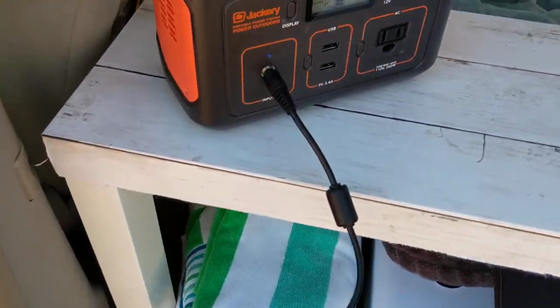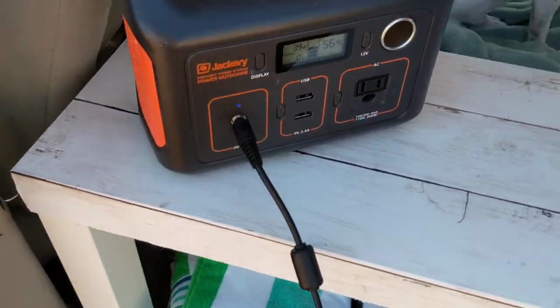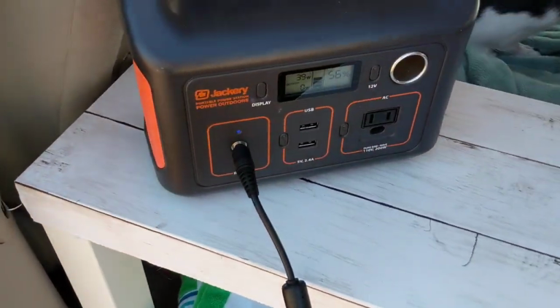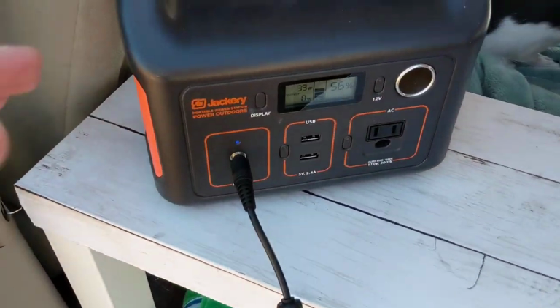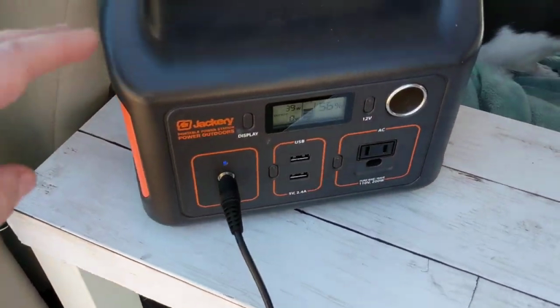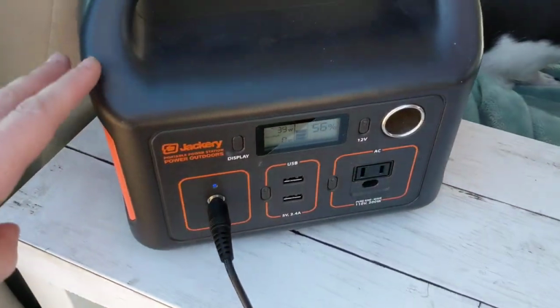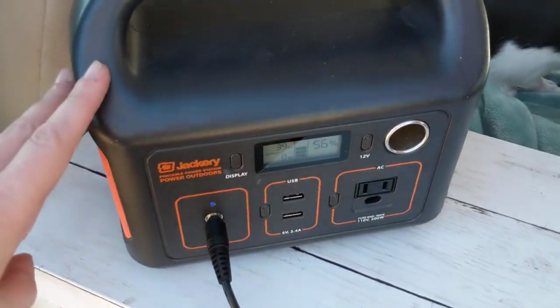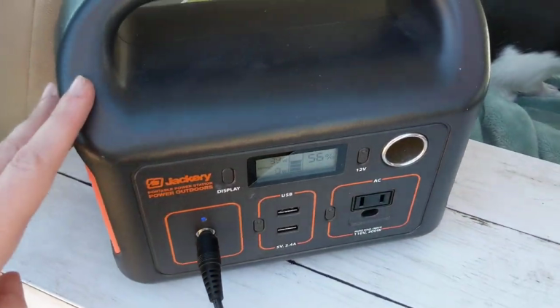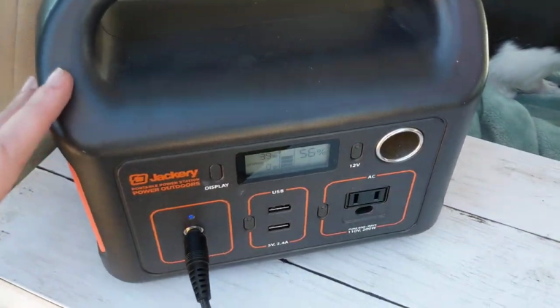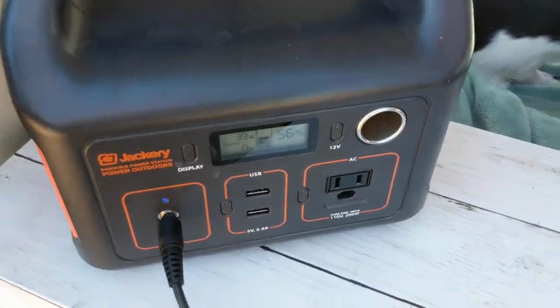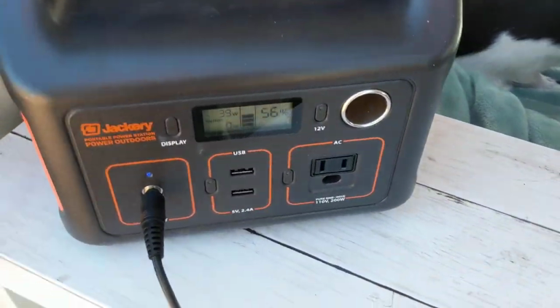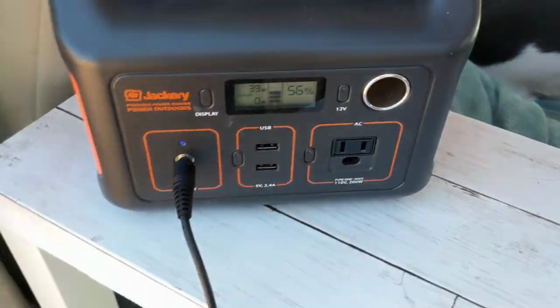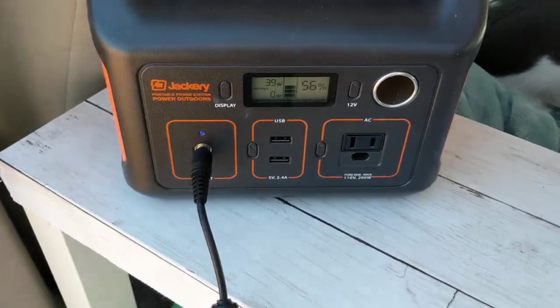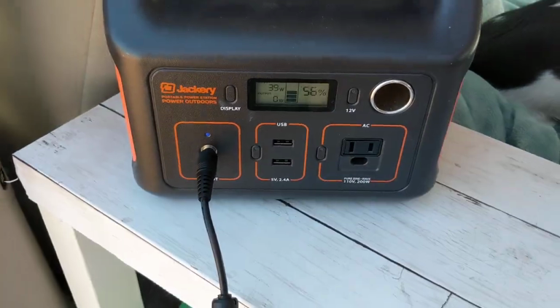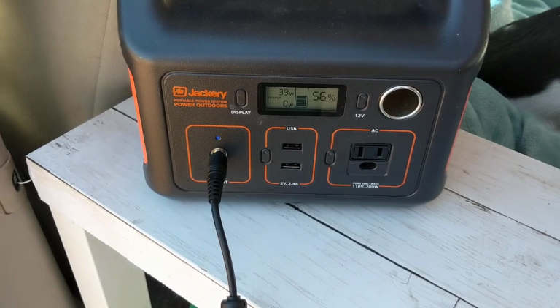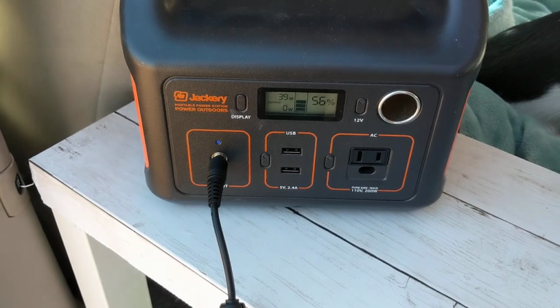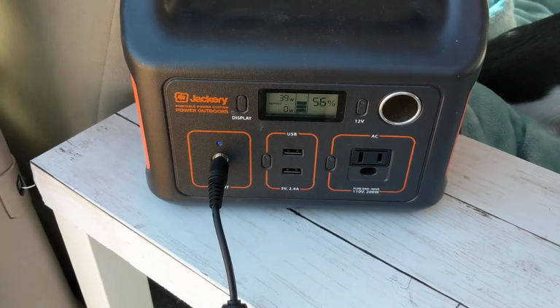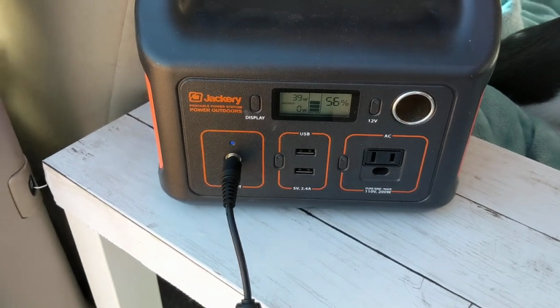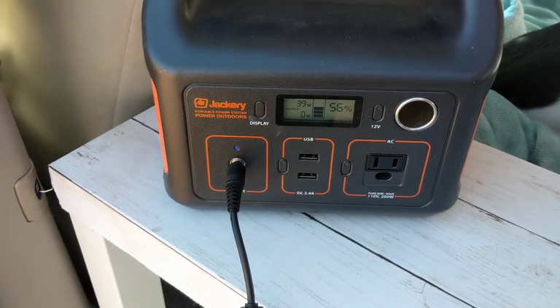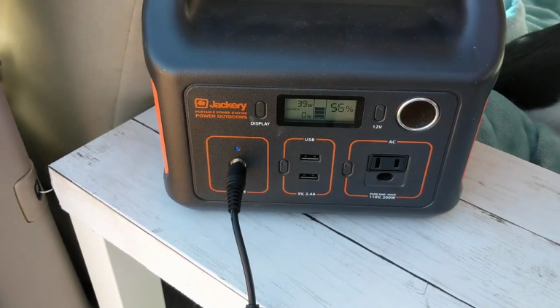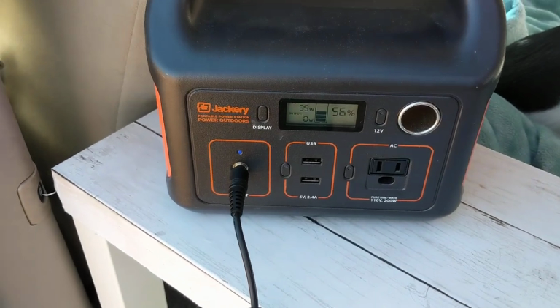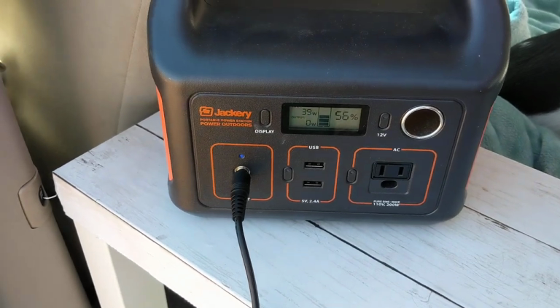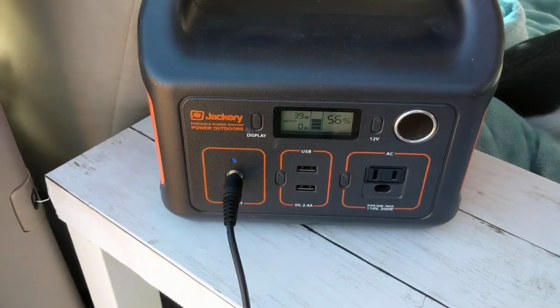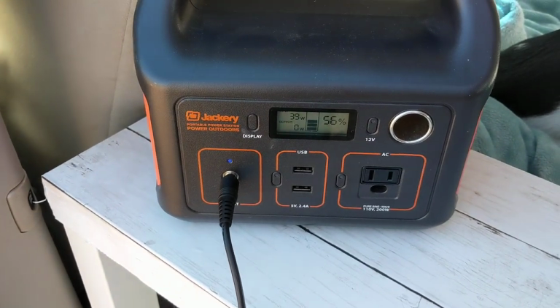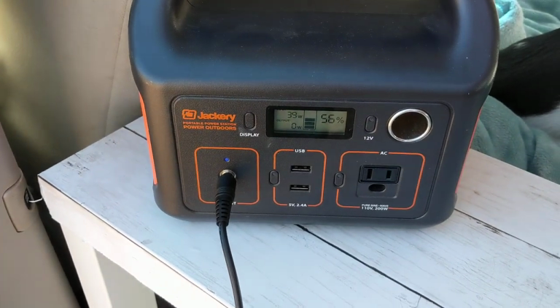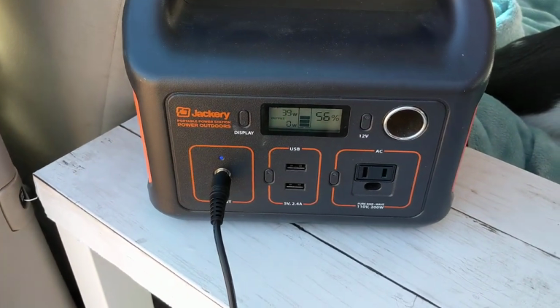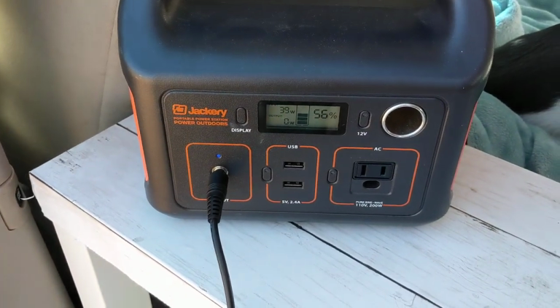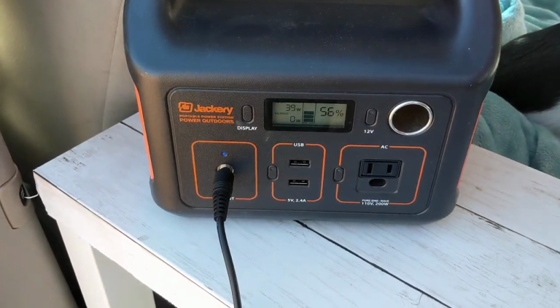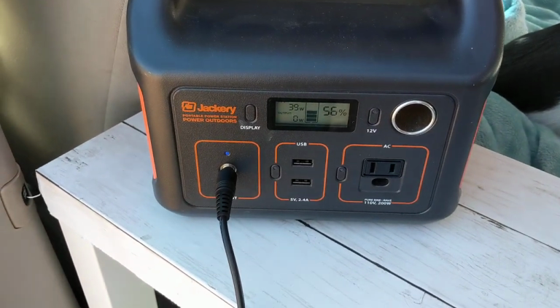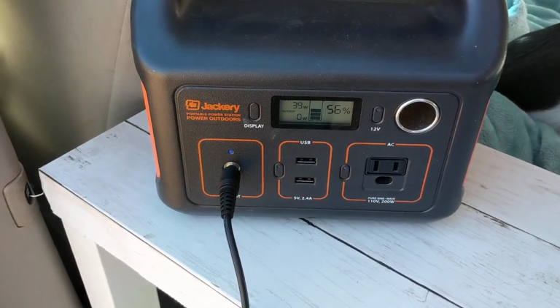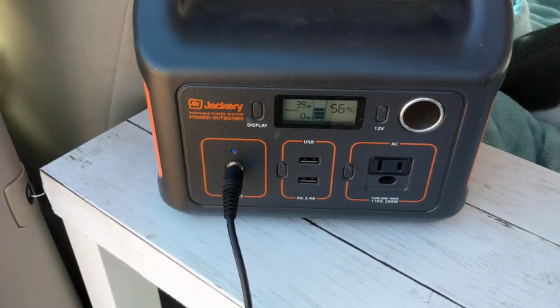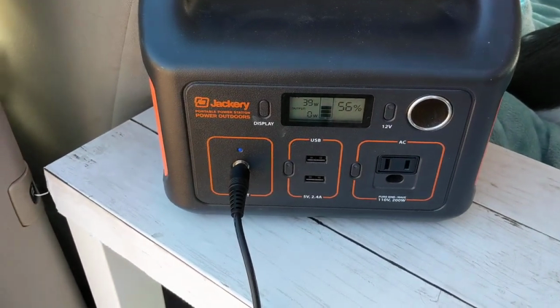This is my Jackery 240. My Jackery 240 powers my phone, small electronics, and laptop.